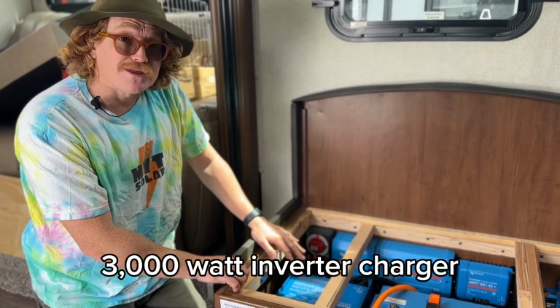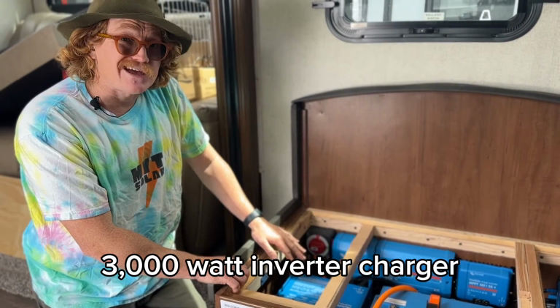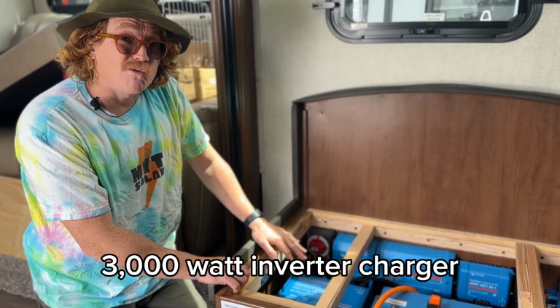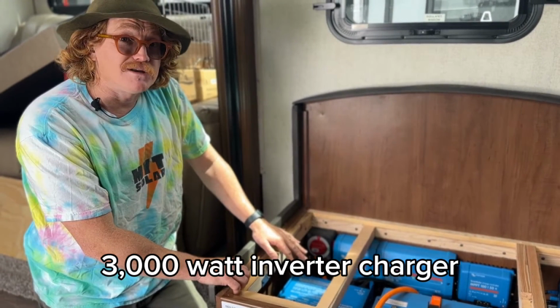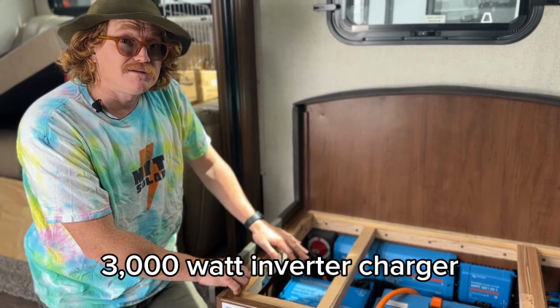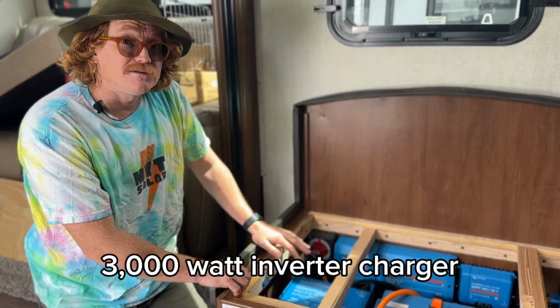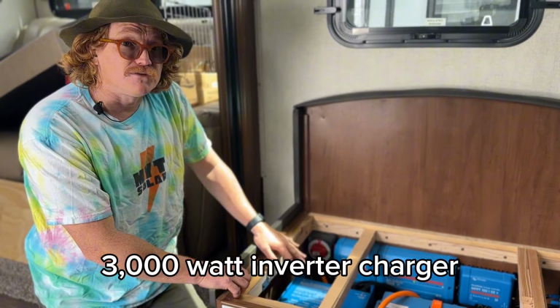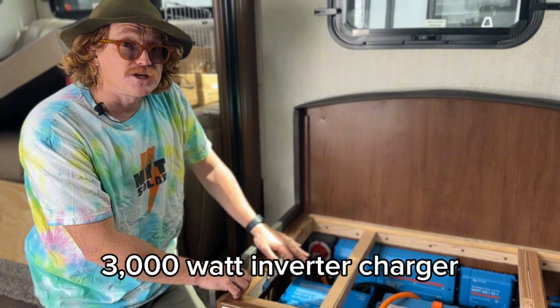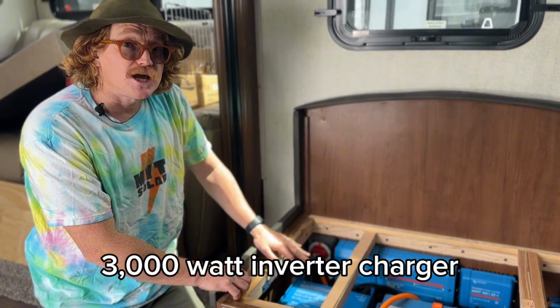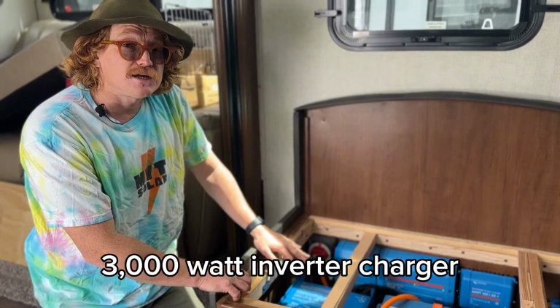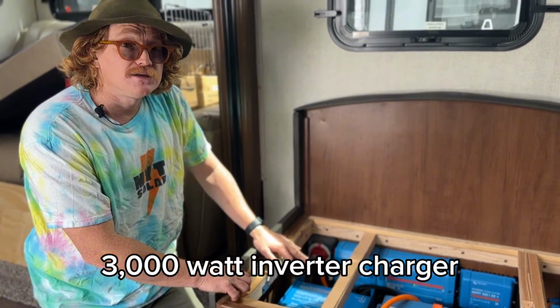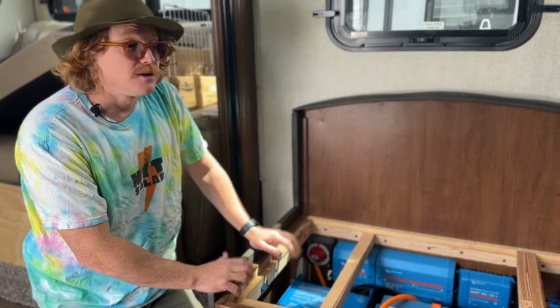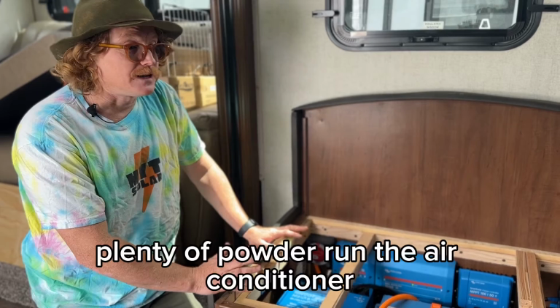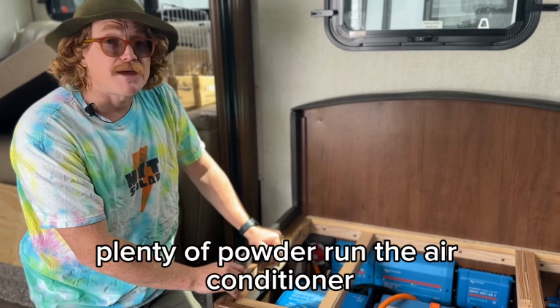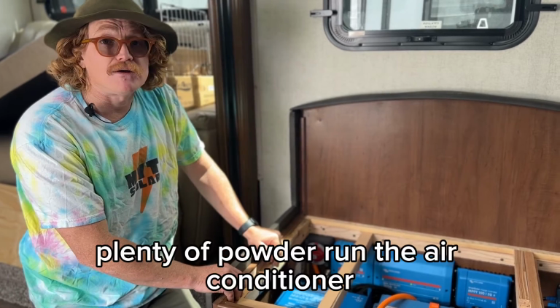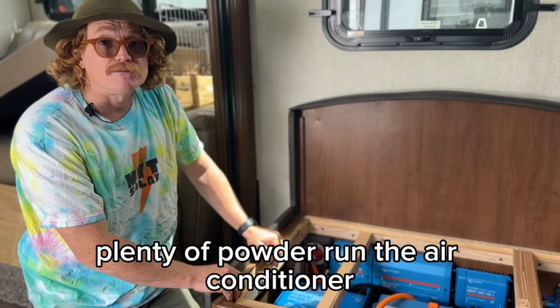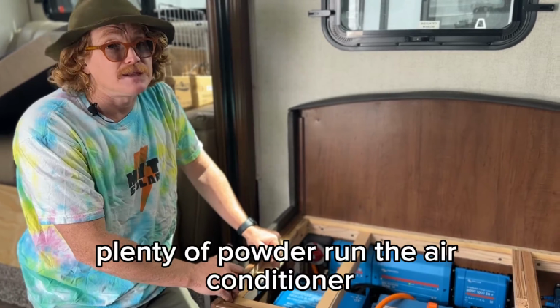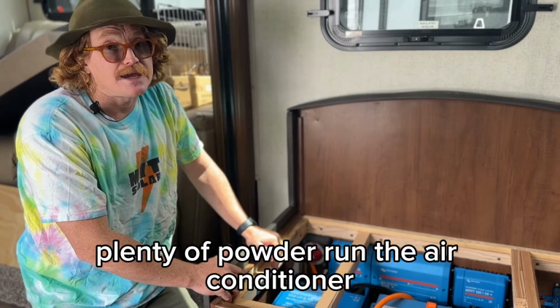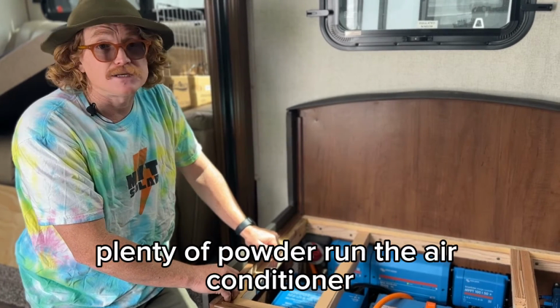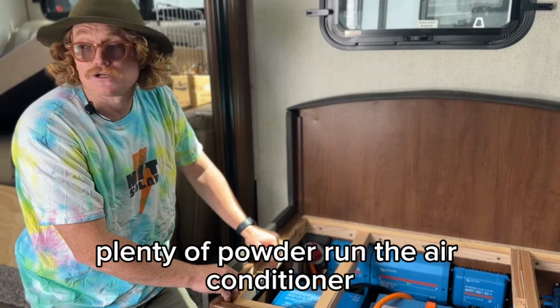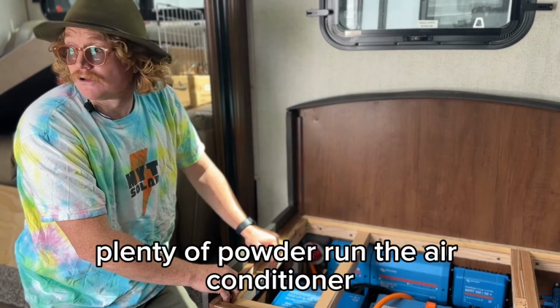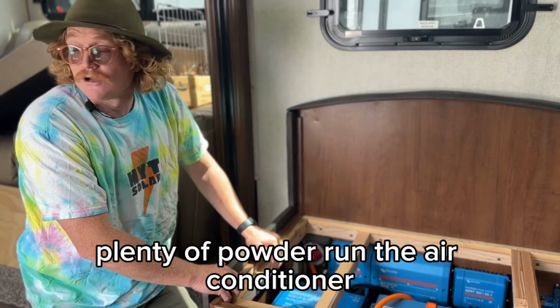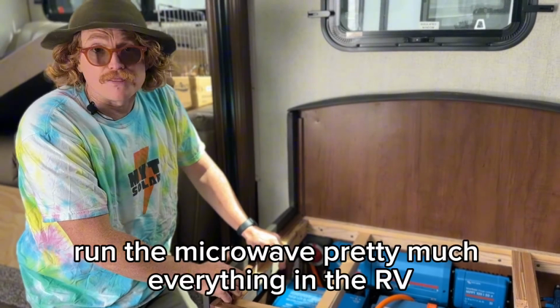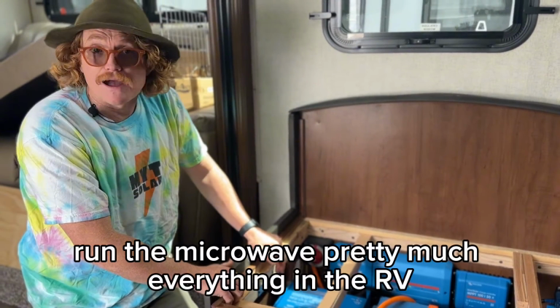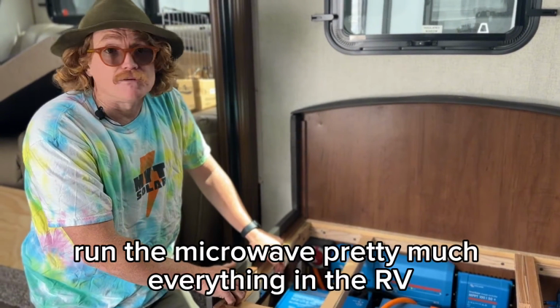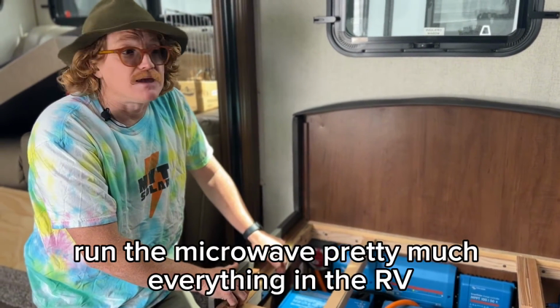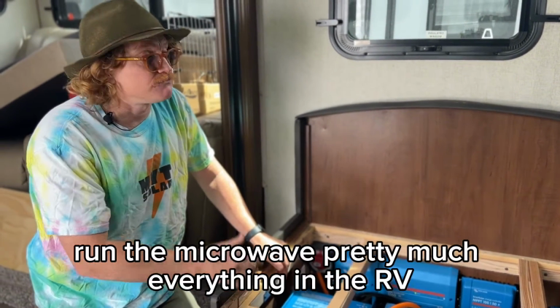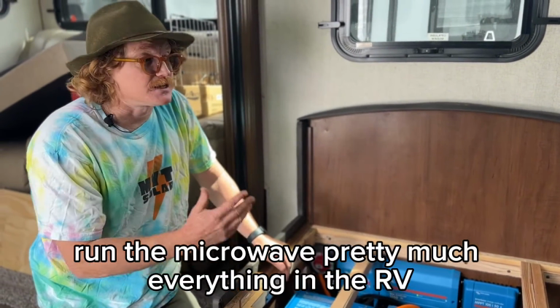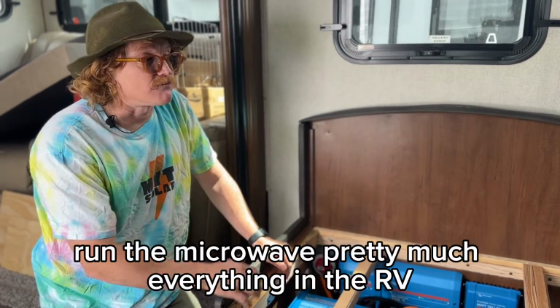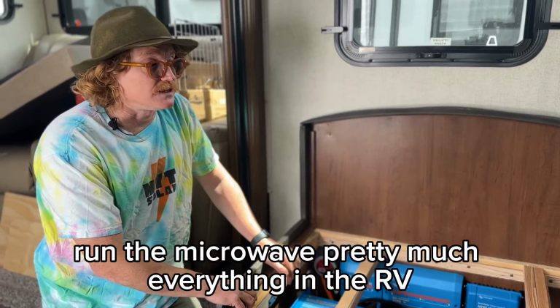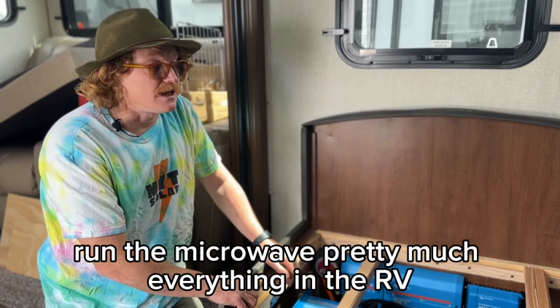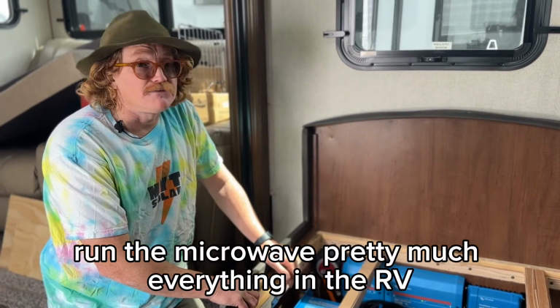We have a 3000W inverter charger, giving plenty of power to run the air conditioner, run the microwave — pretty much everything in the RV.